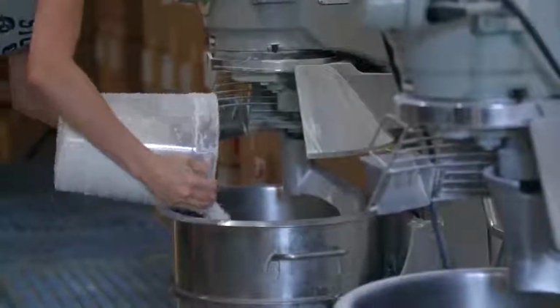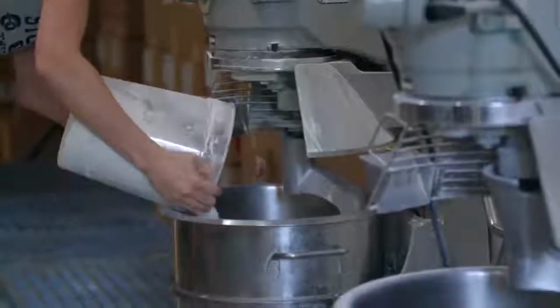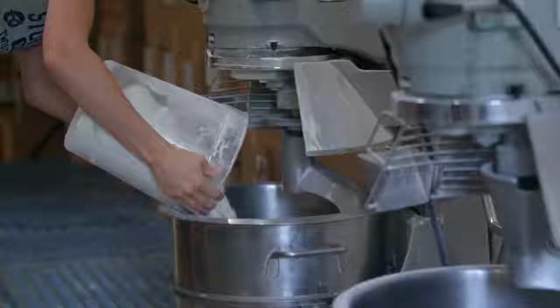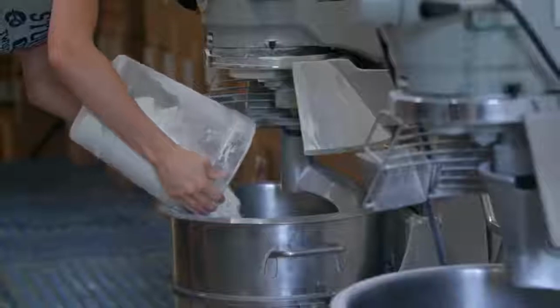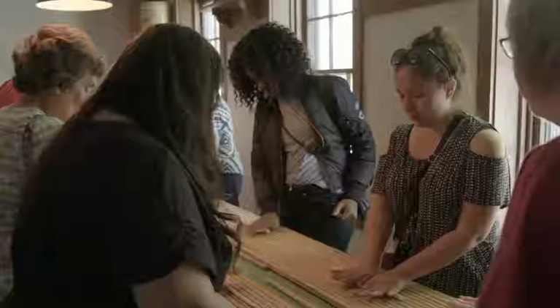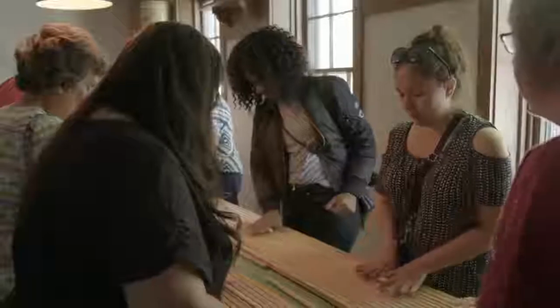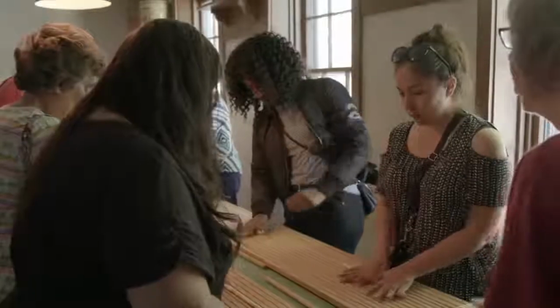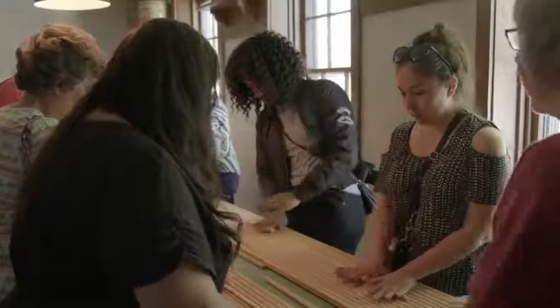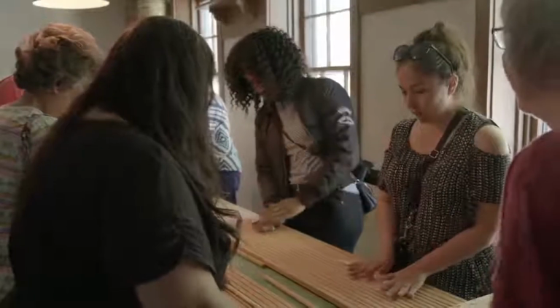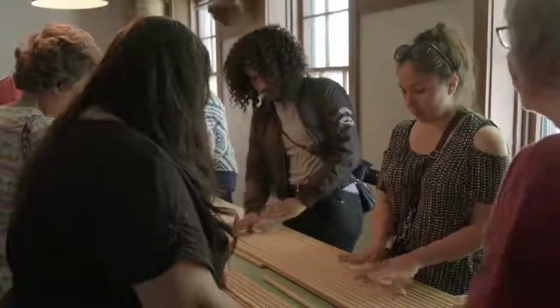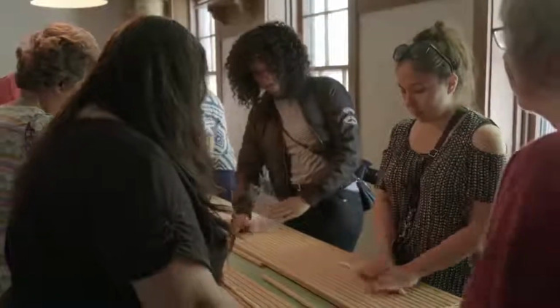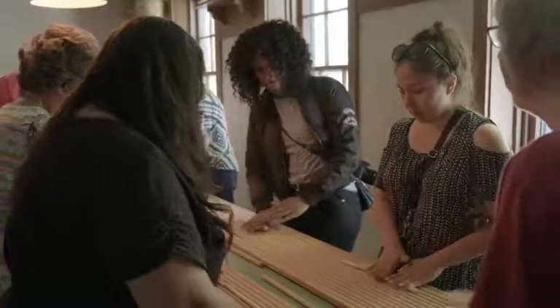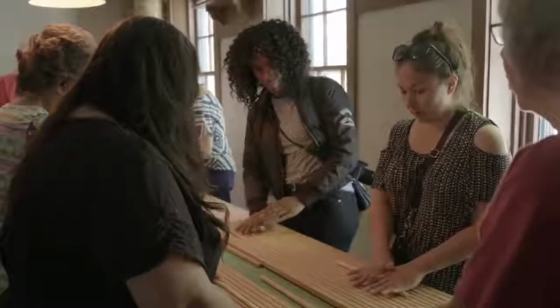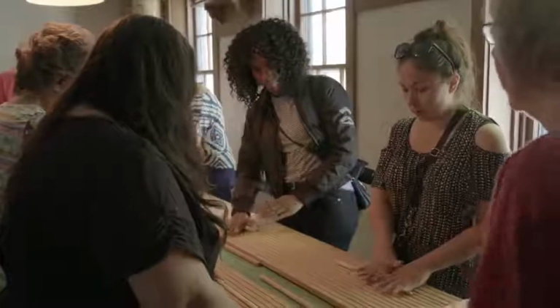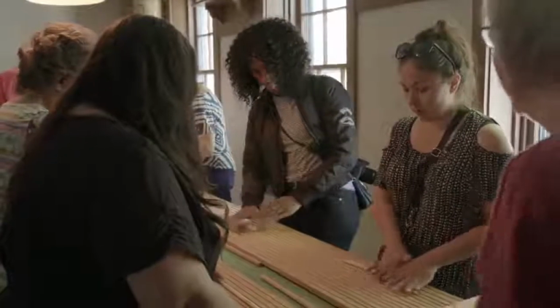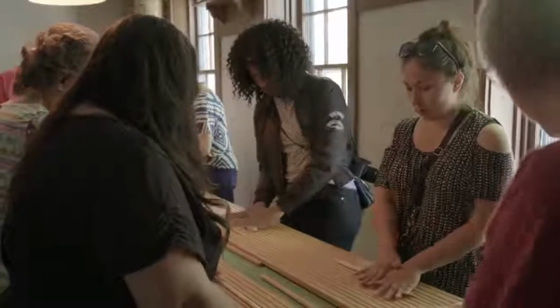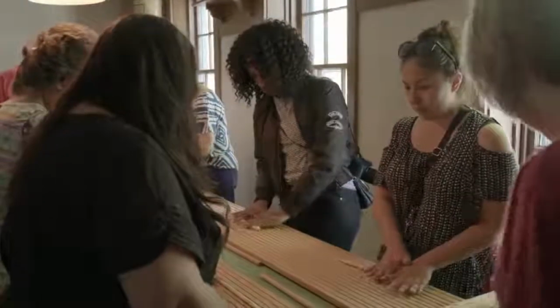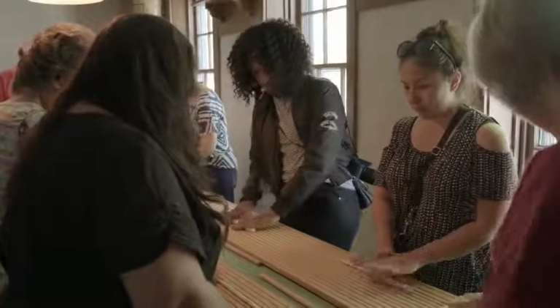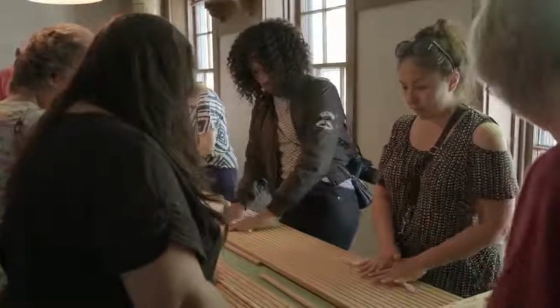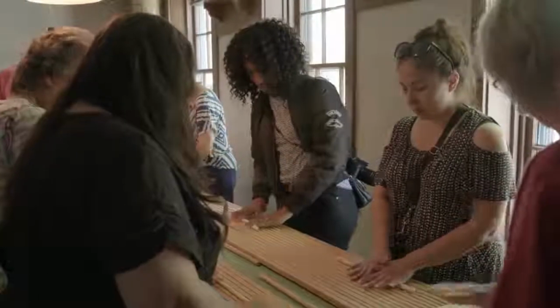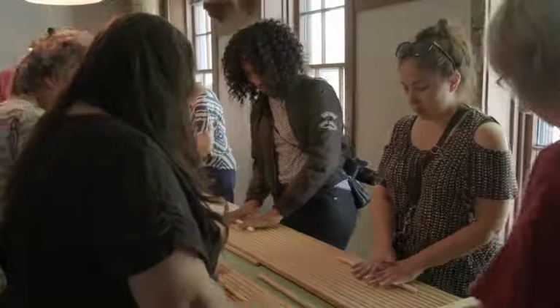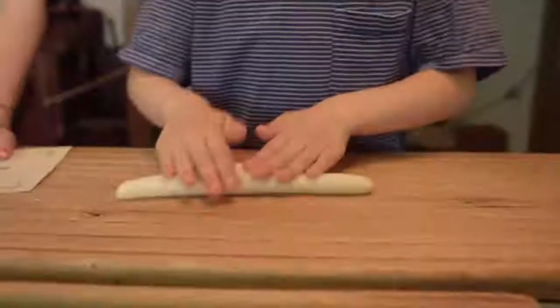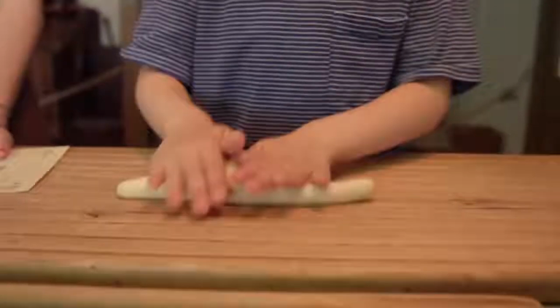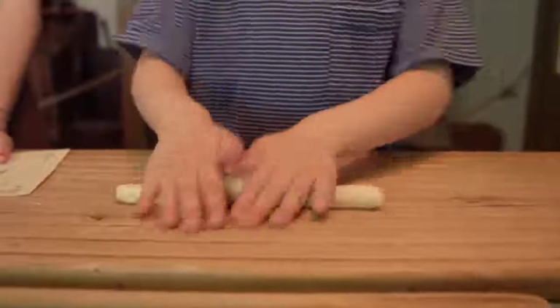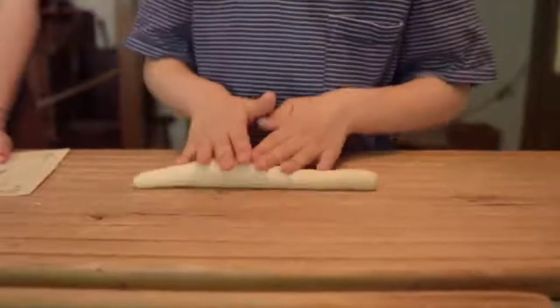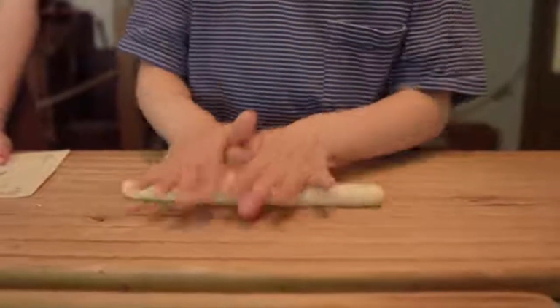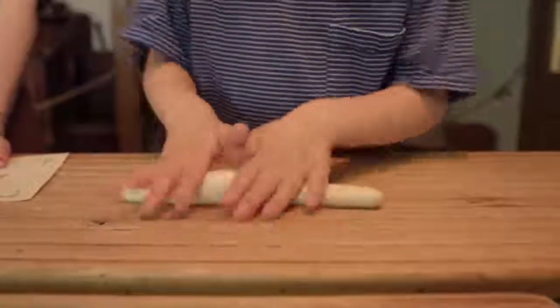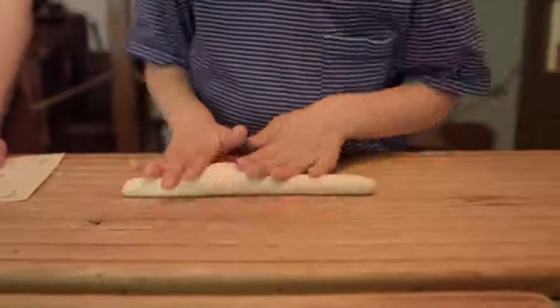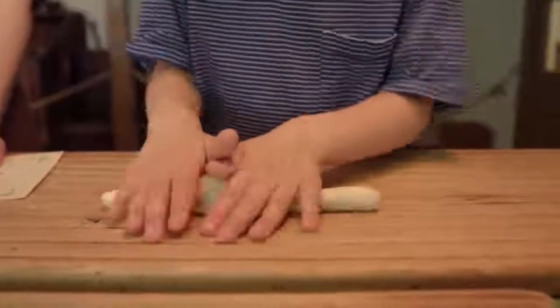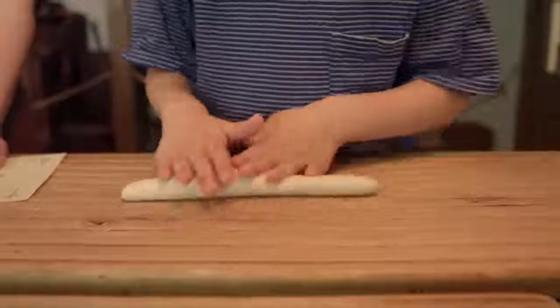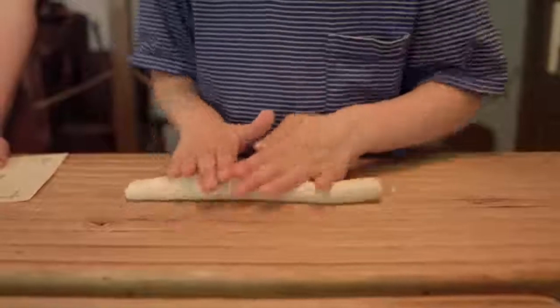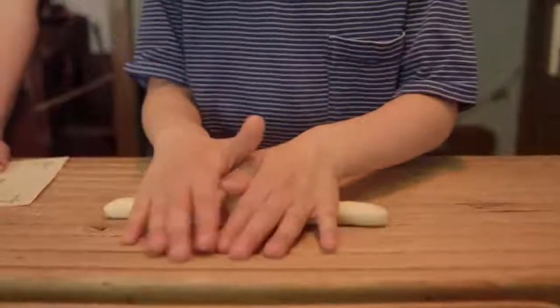Now roll up your sleeves and hand roll the dough into a long thick strand about 12 to 14 inches in length.